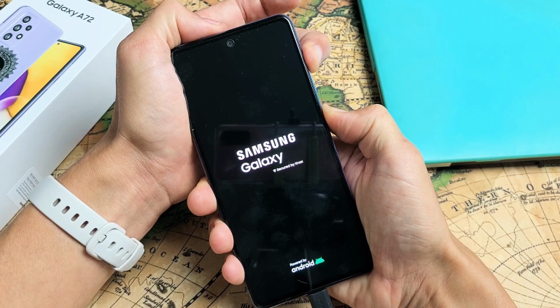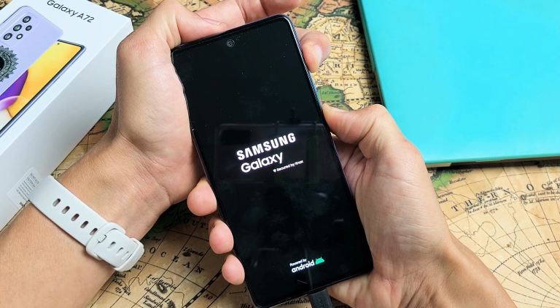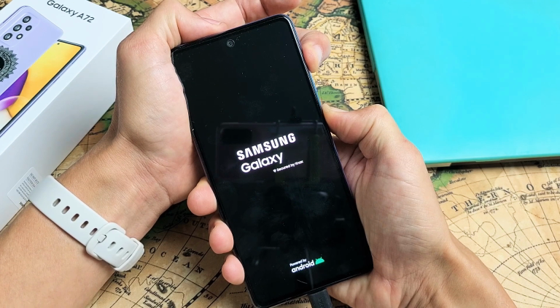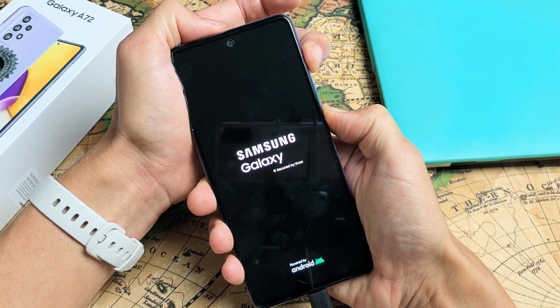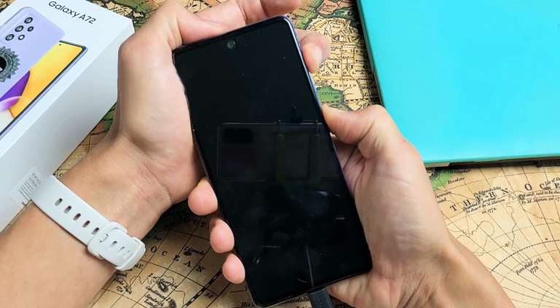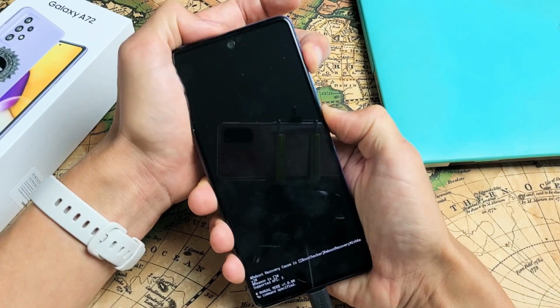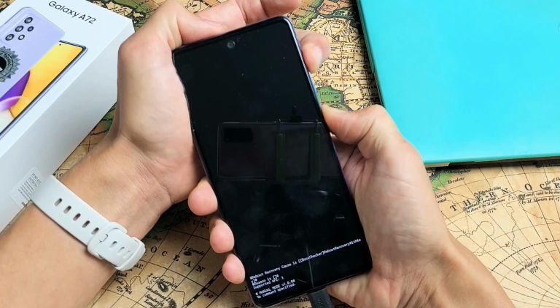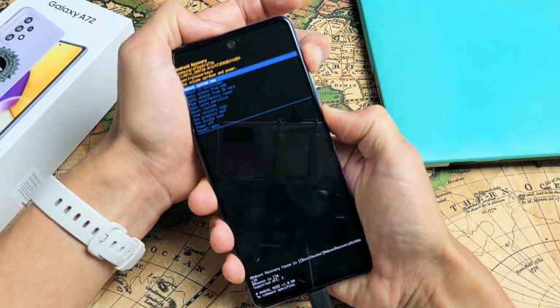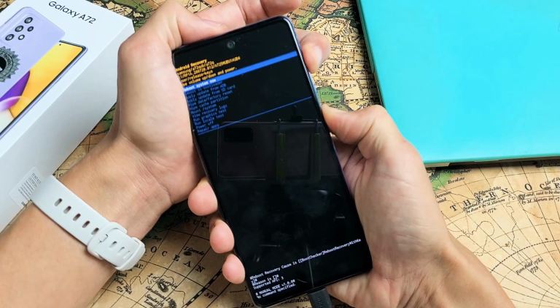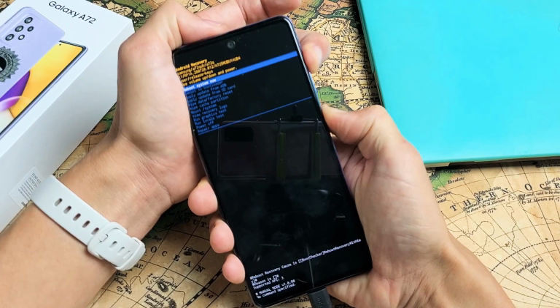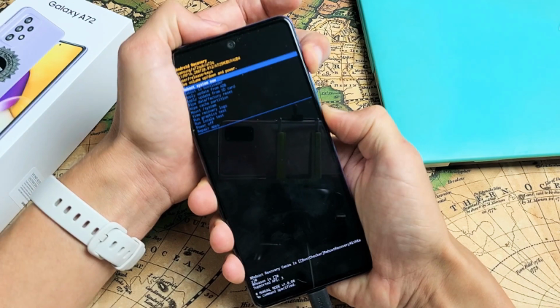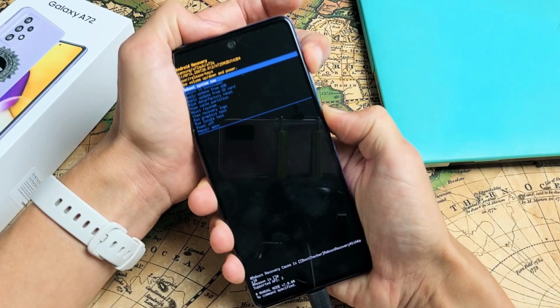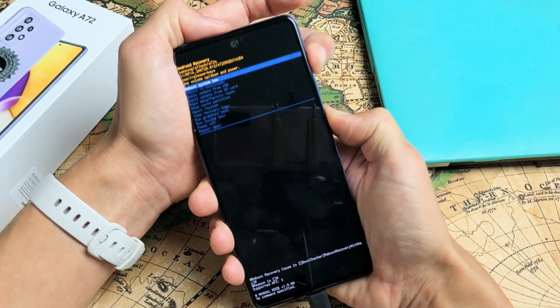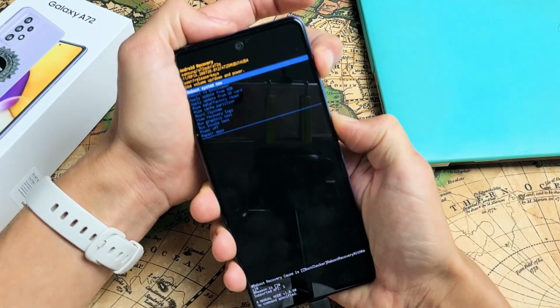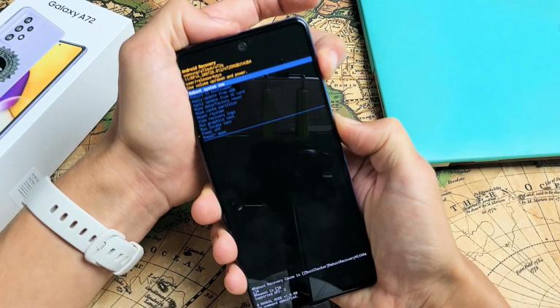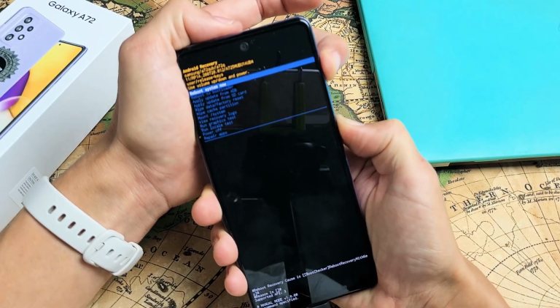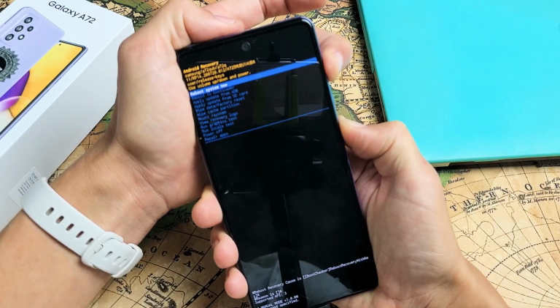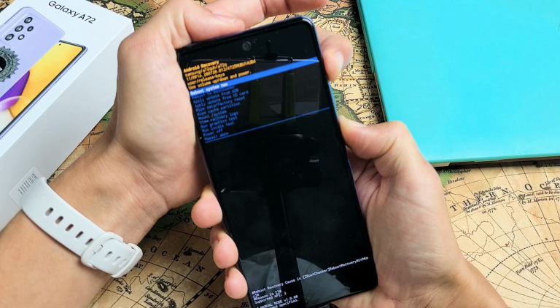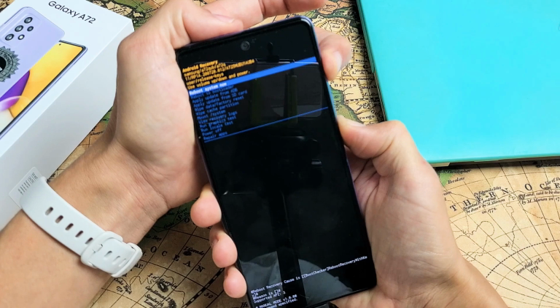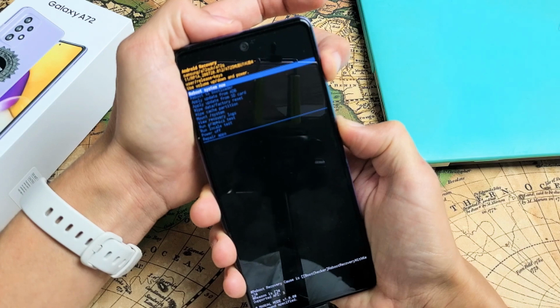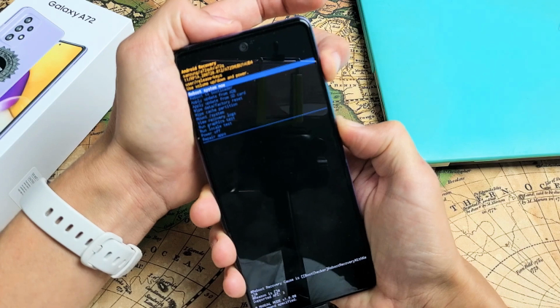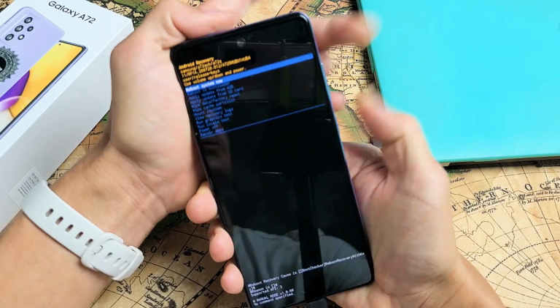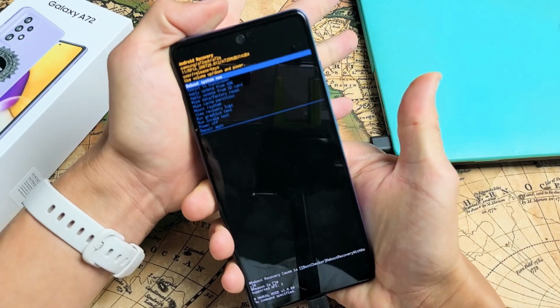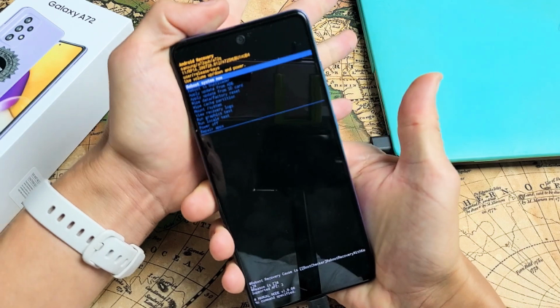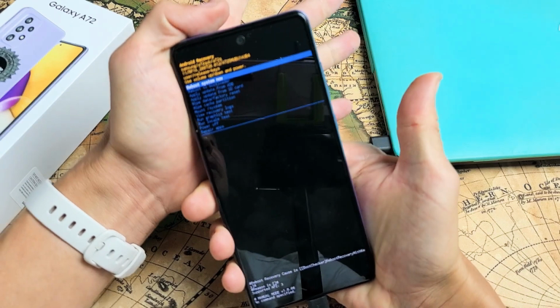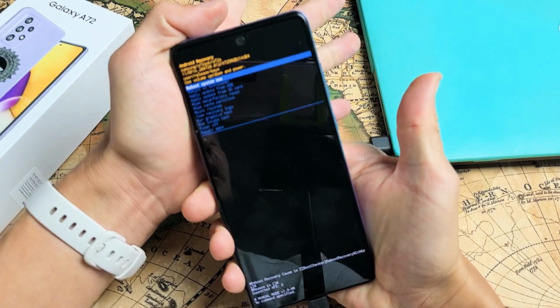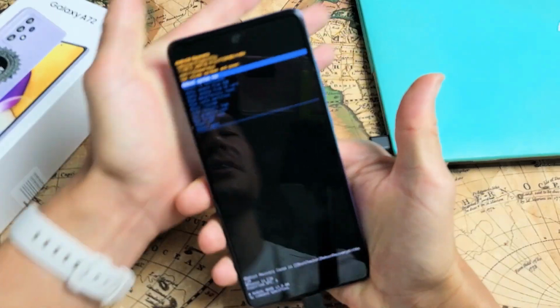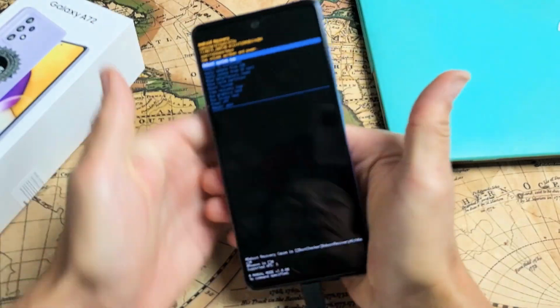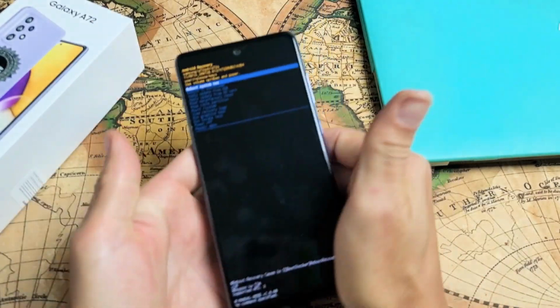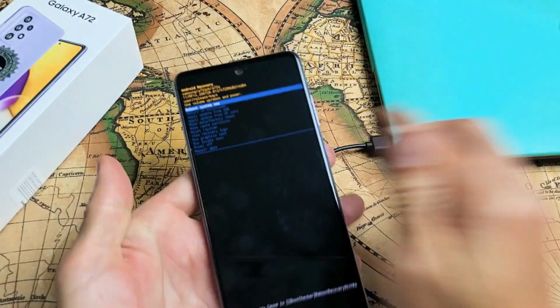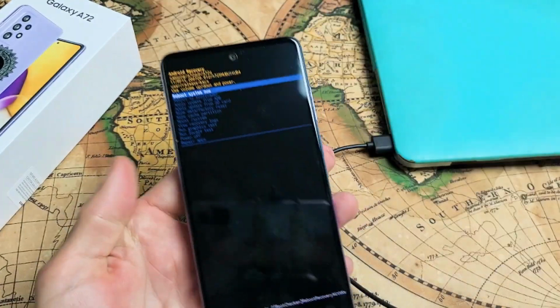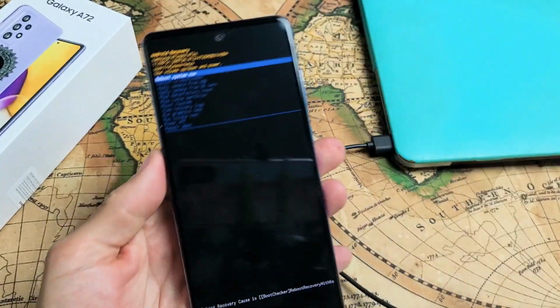Waiting for us to get into the Android recovery menu — which is right here. Now you can go ahead and let go.